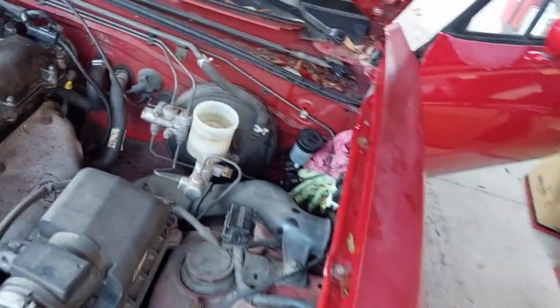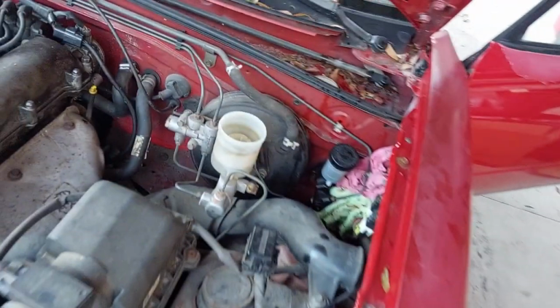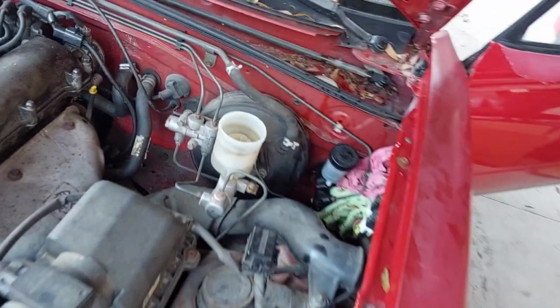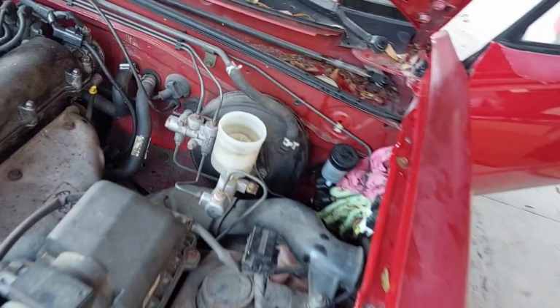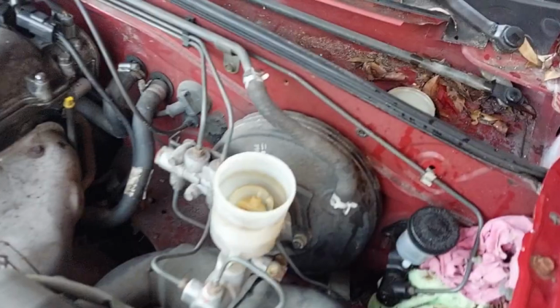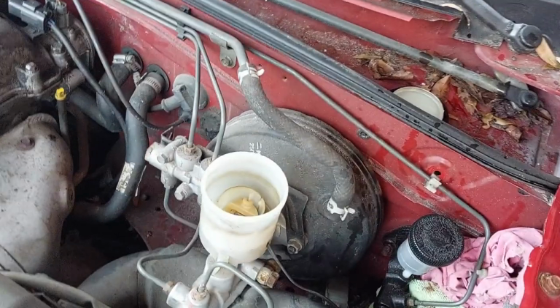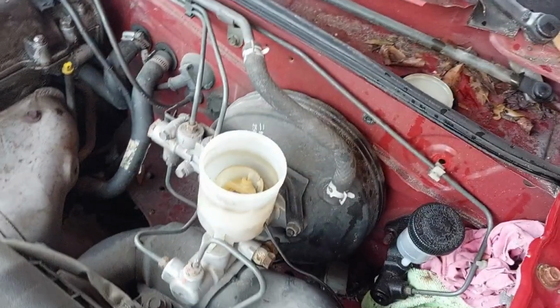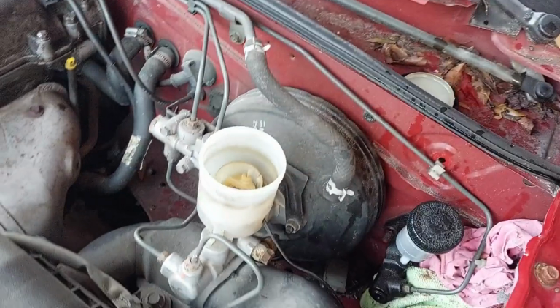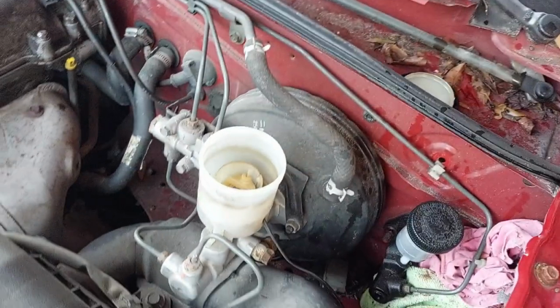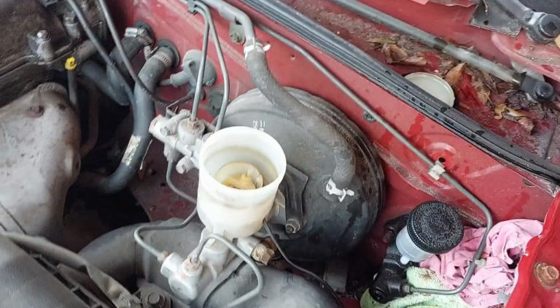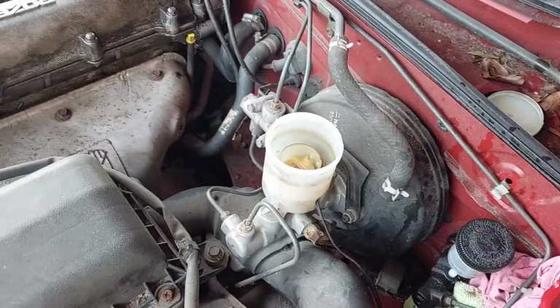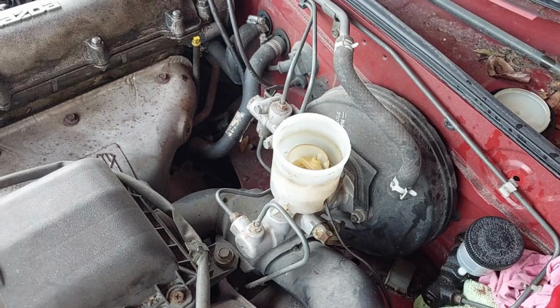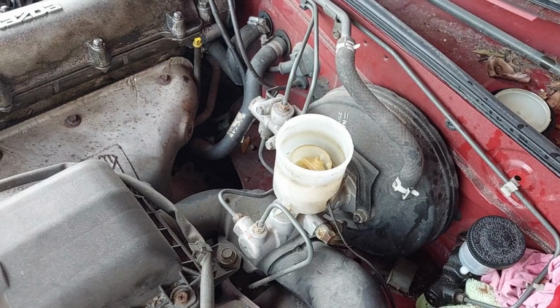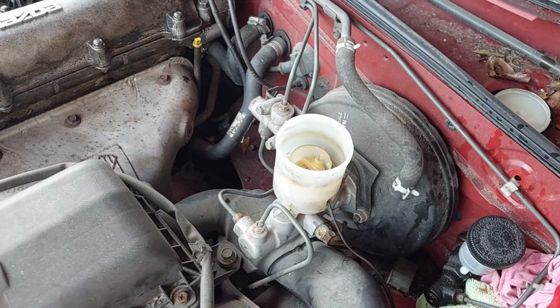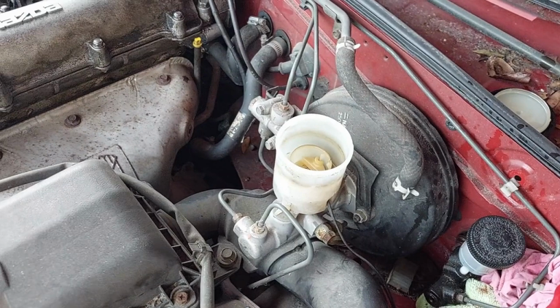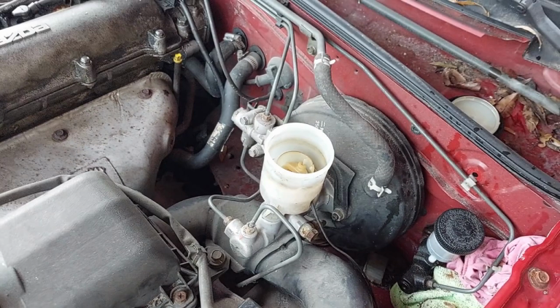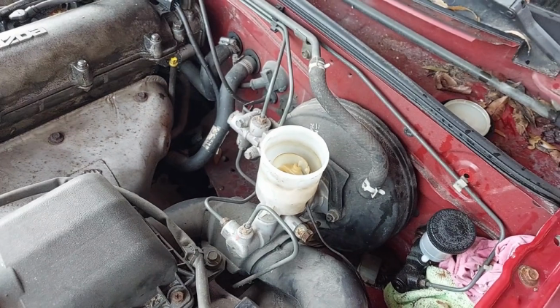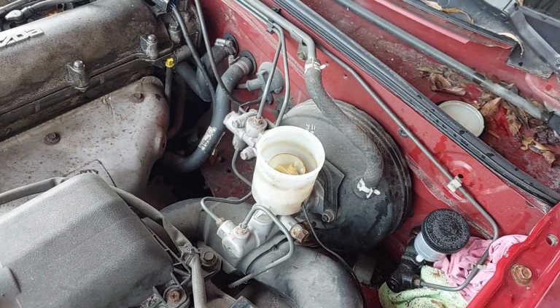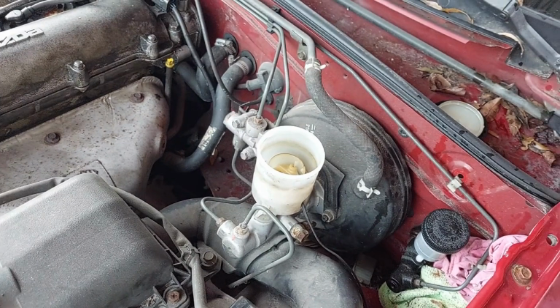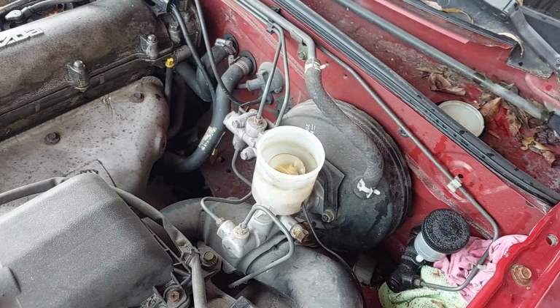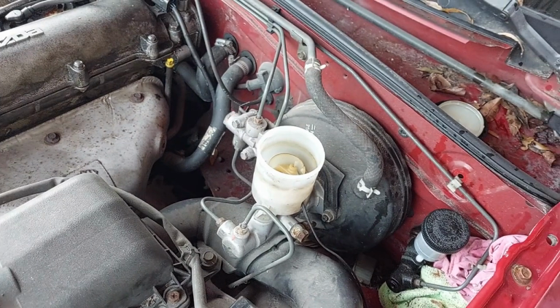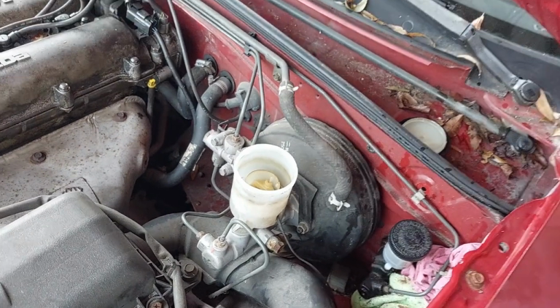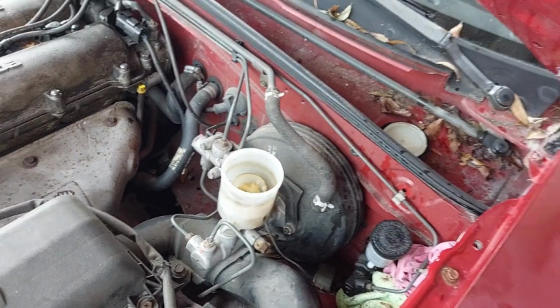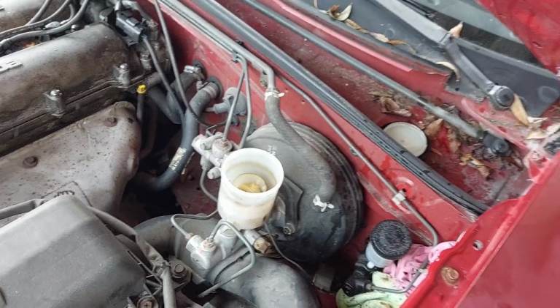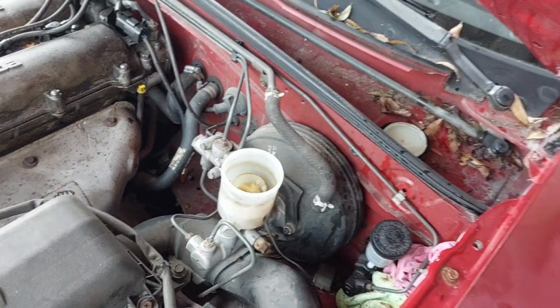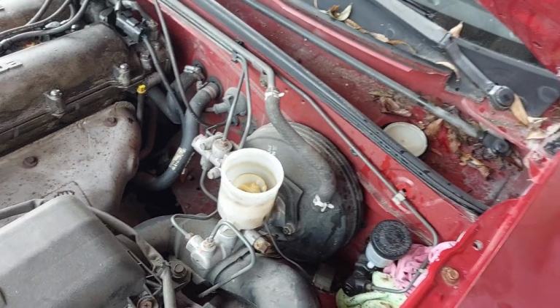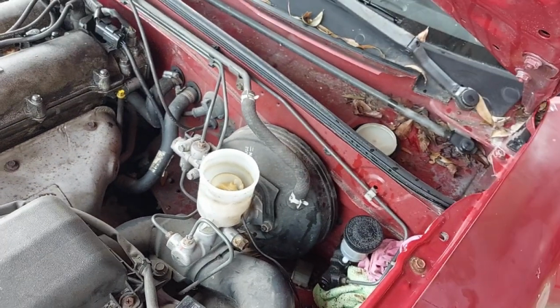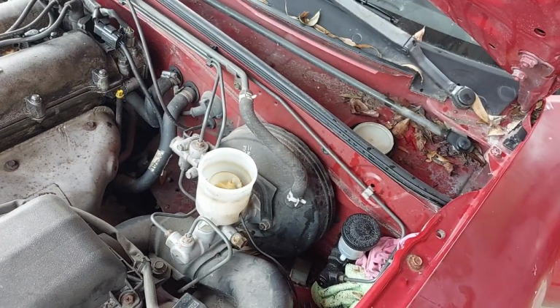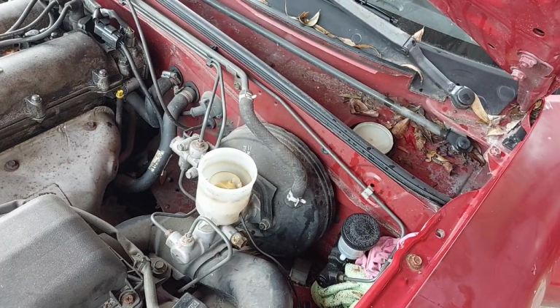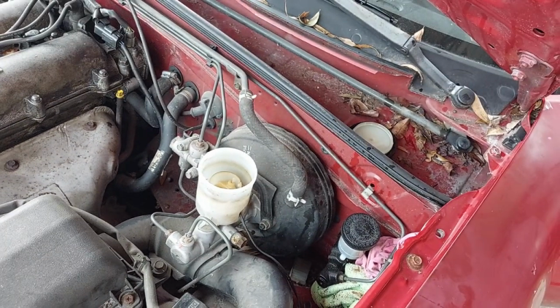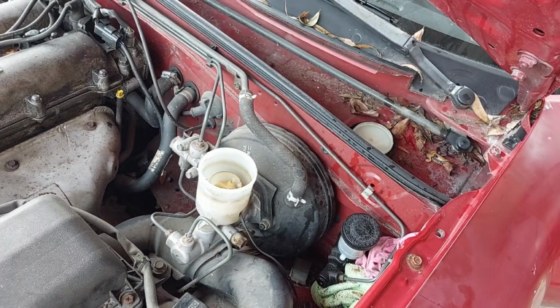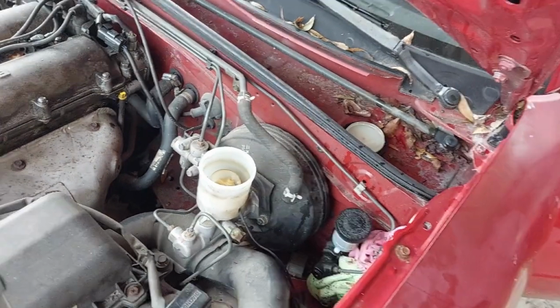After all is said and done, we come back up to the reservoir, top it off with DOT 3, and I'll probably take it for a quick drive to see how the brakes feel.